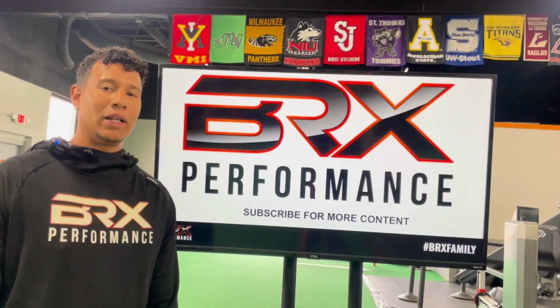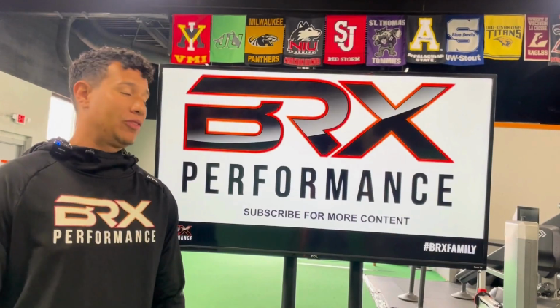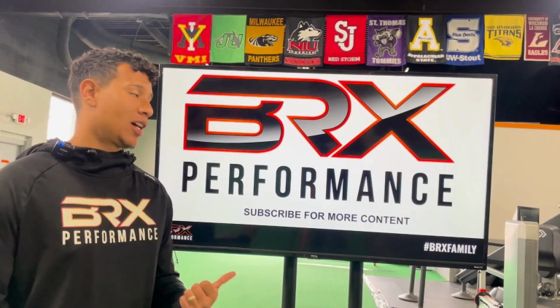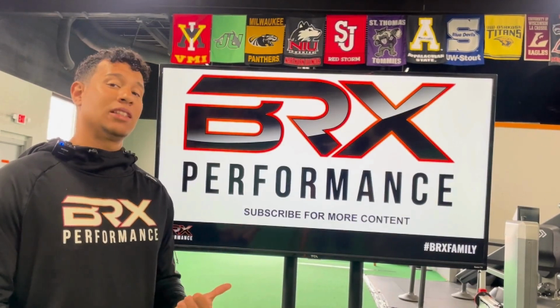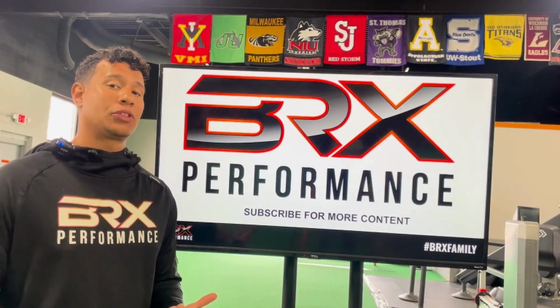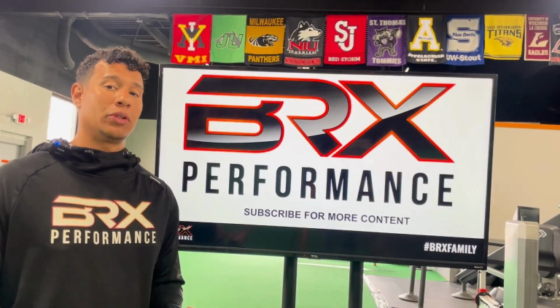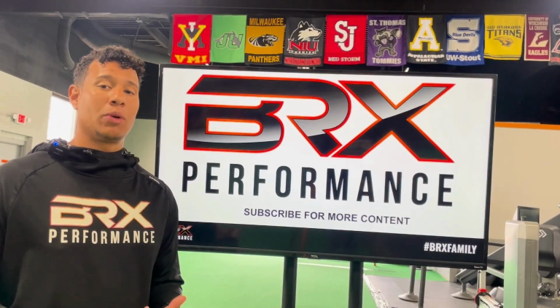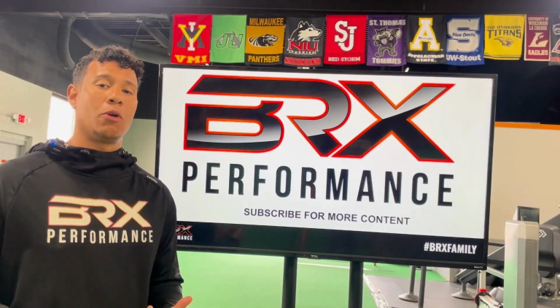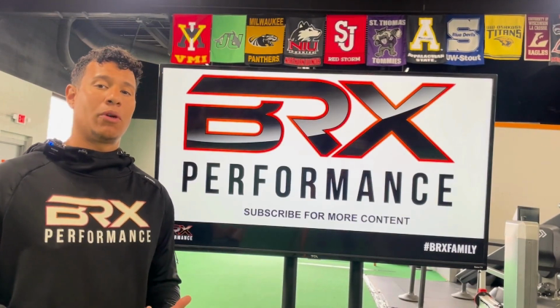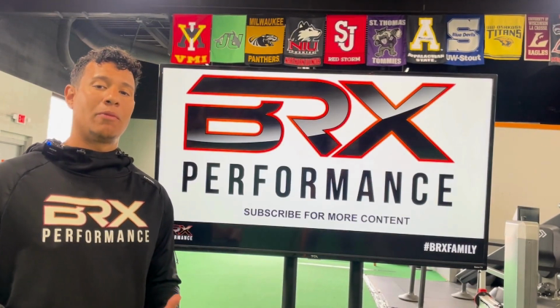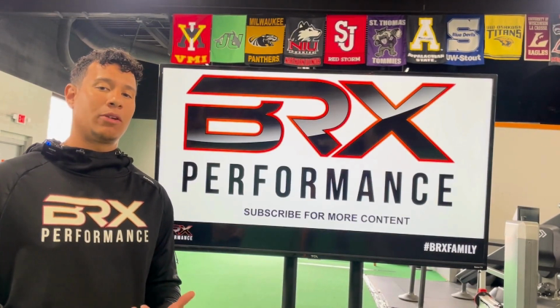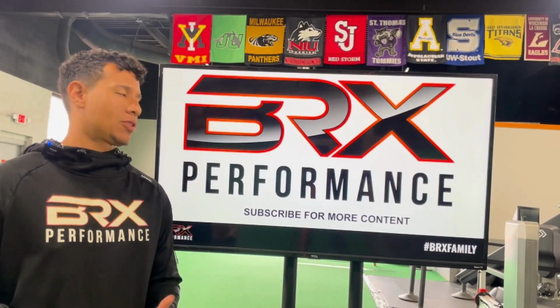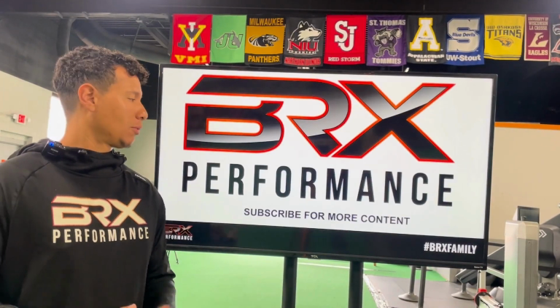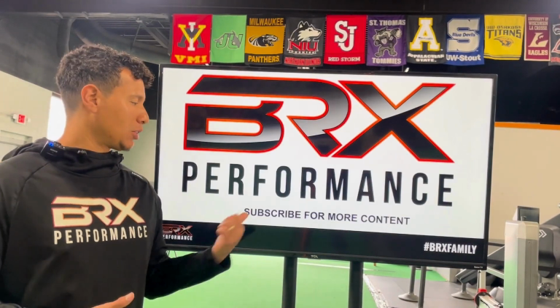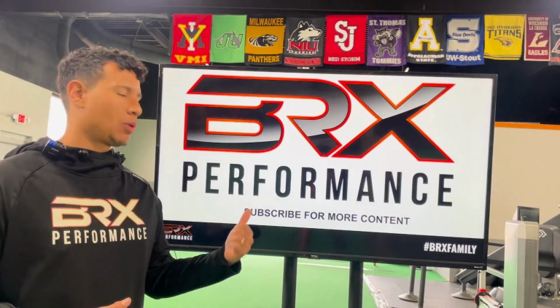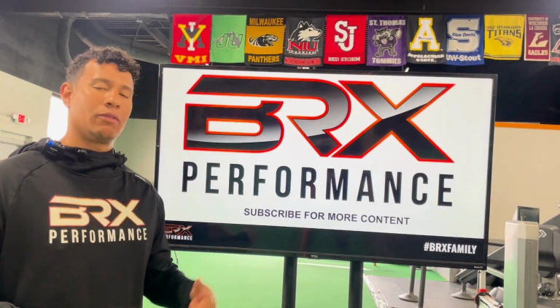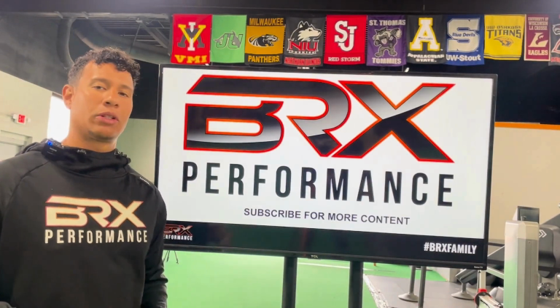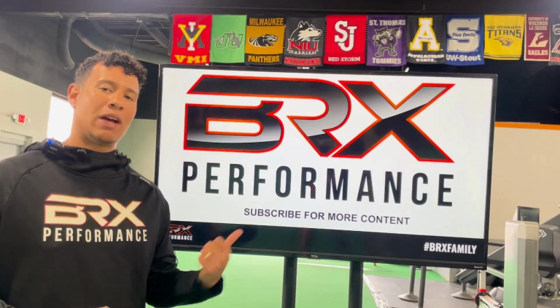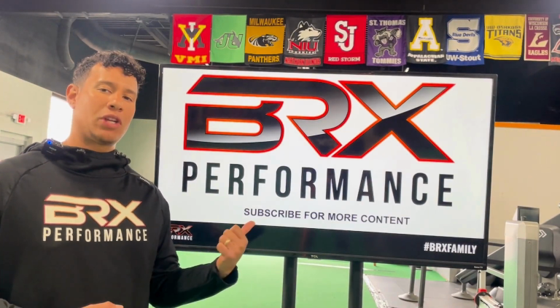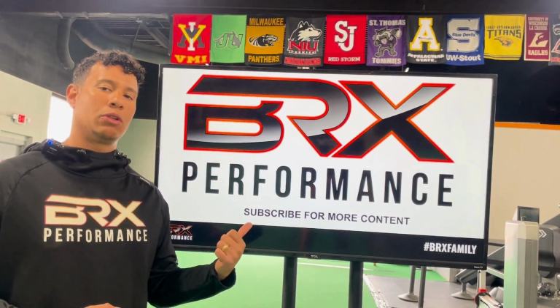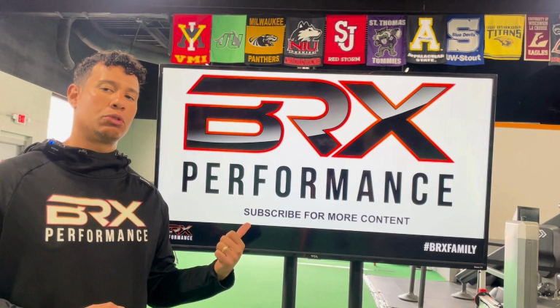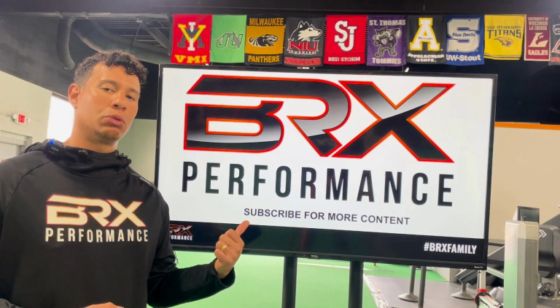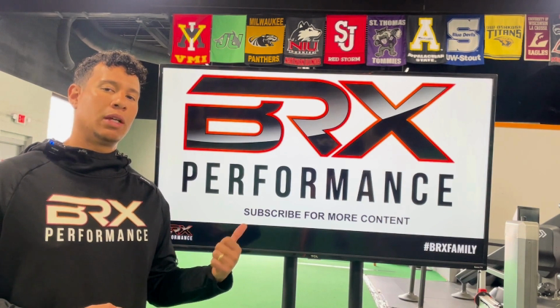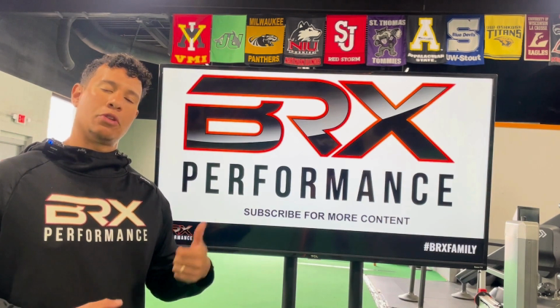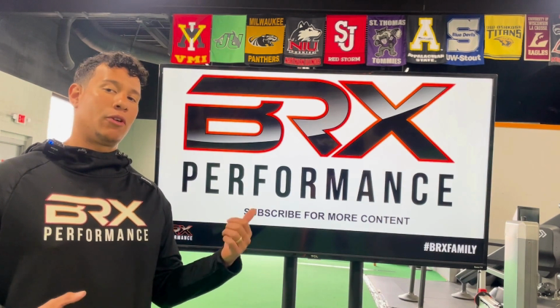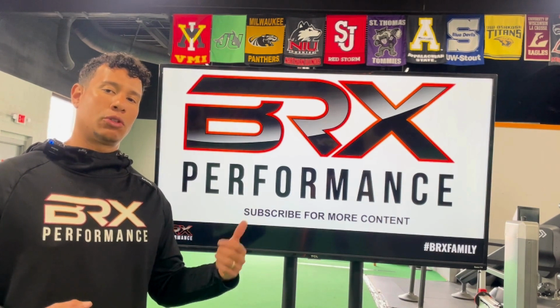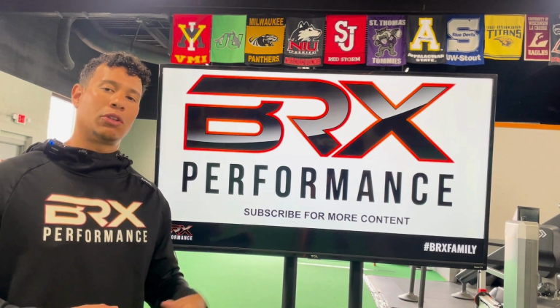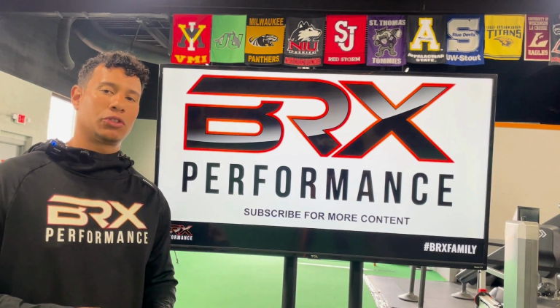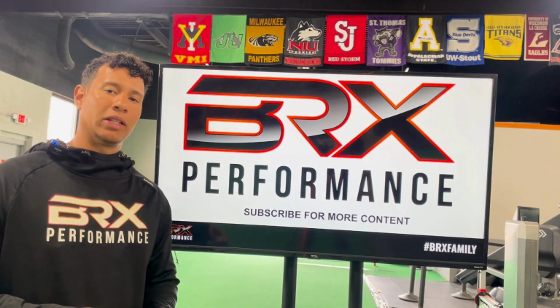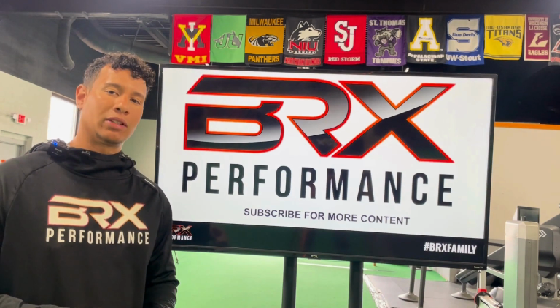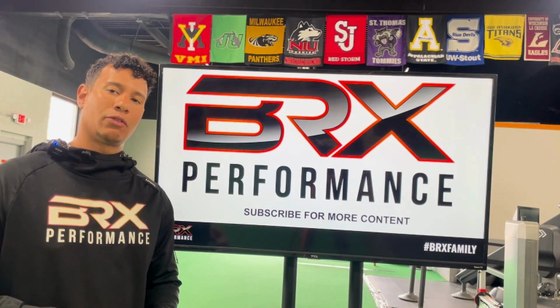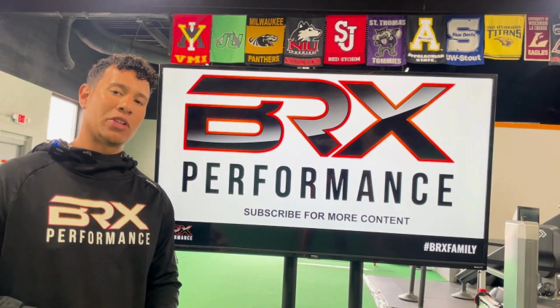If this content interests you and you want to know more about BRX, please subscribe. We have our channel on YouTube and you can follow us on all of our social media. Thank you for watching.